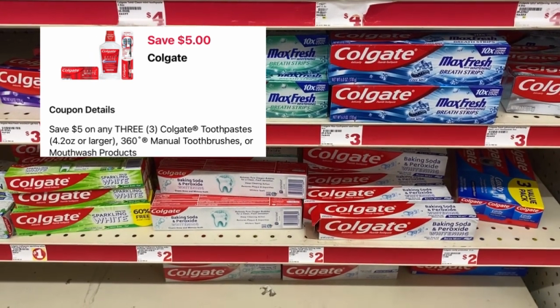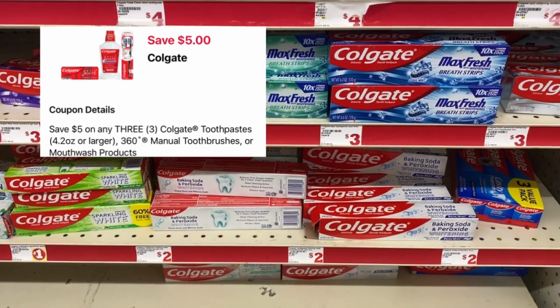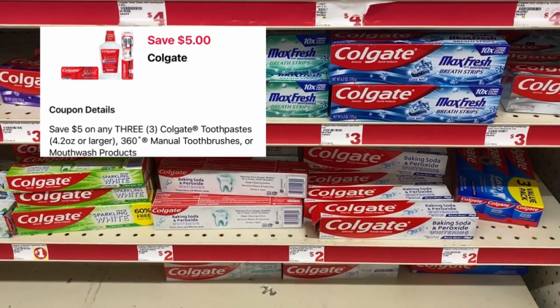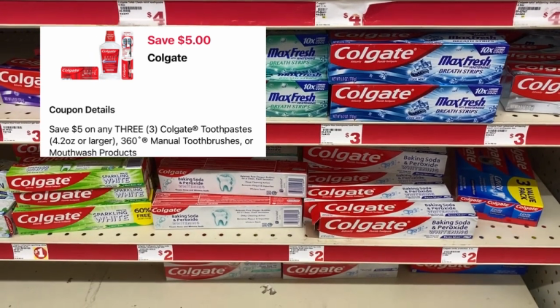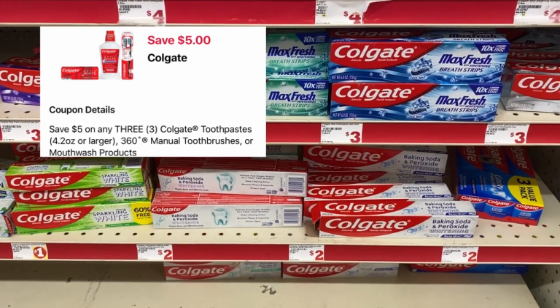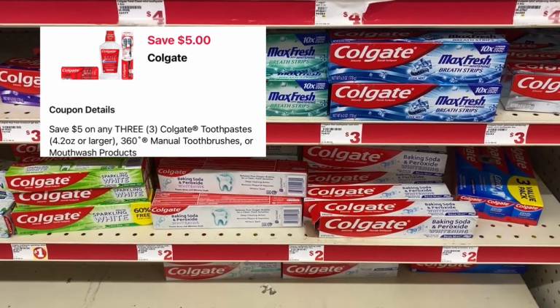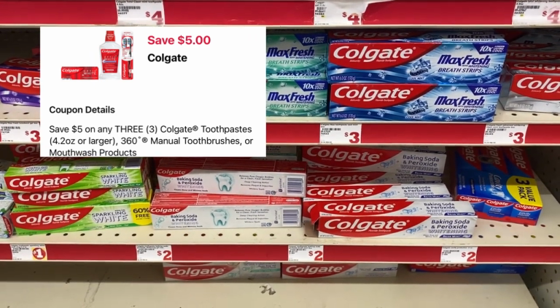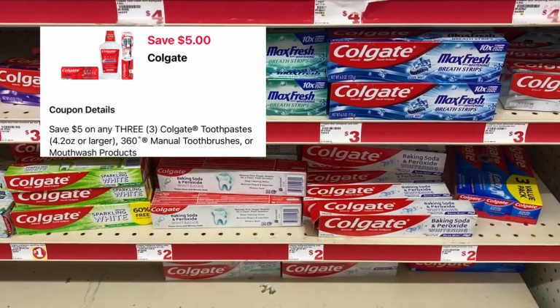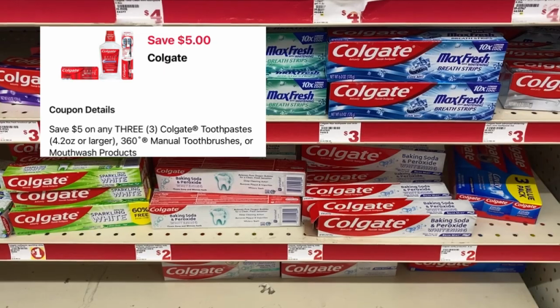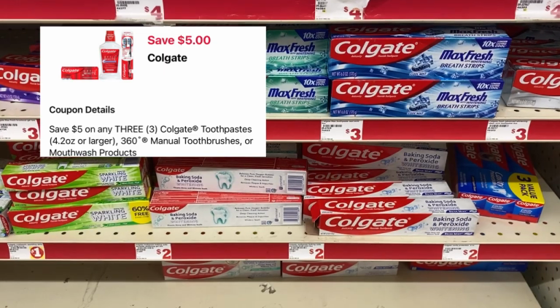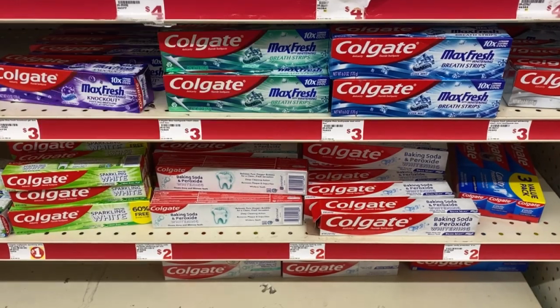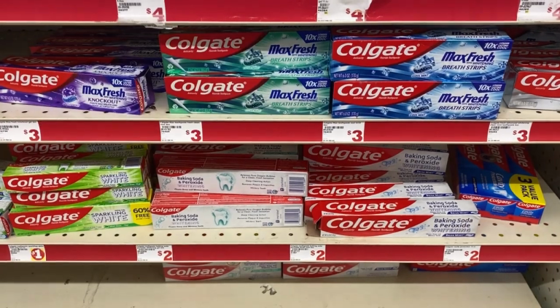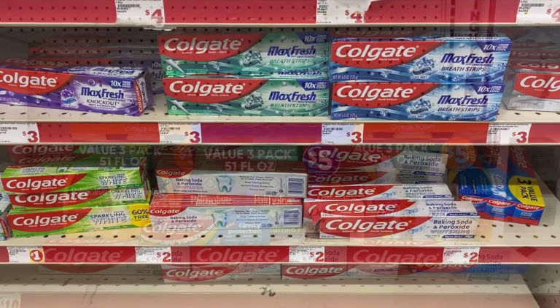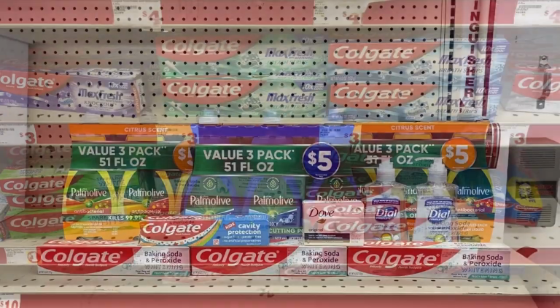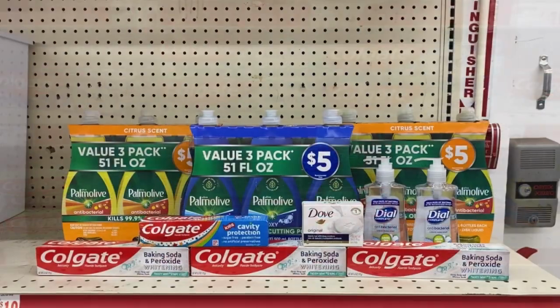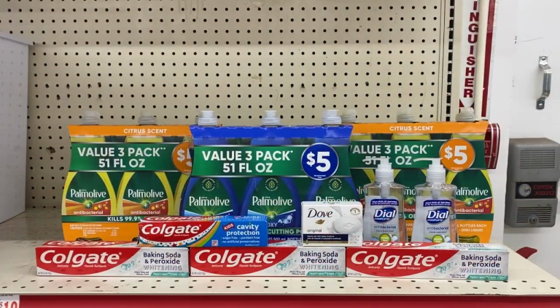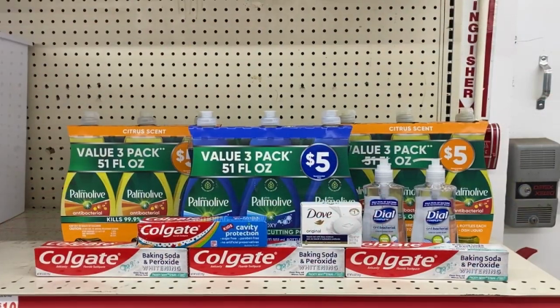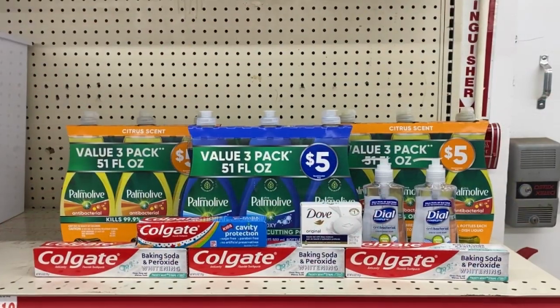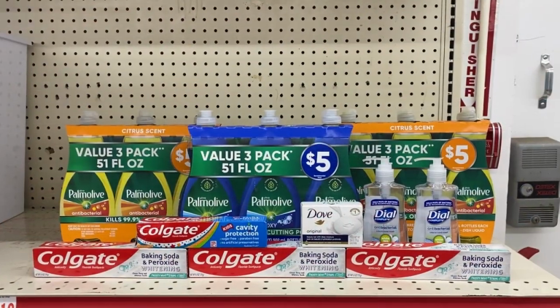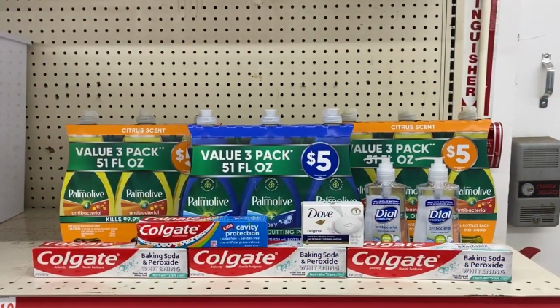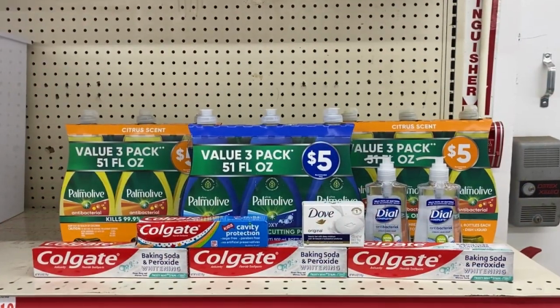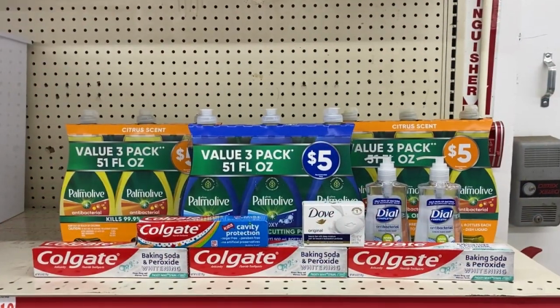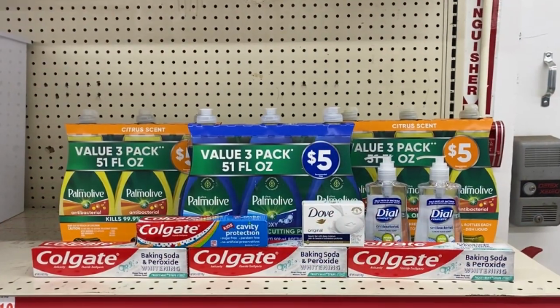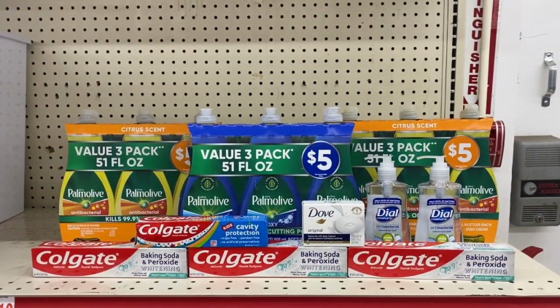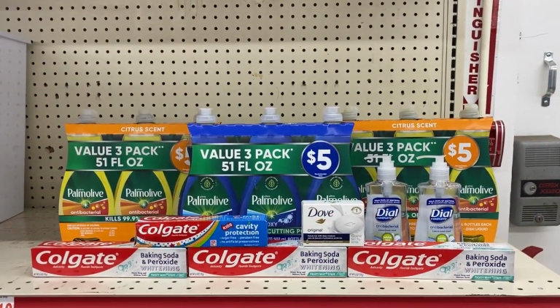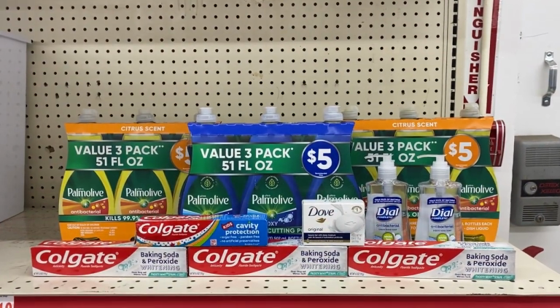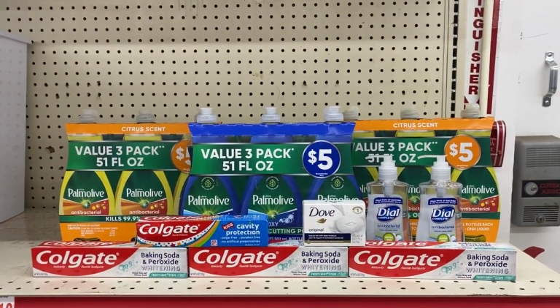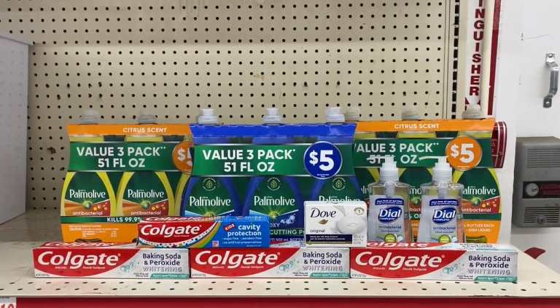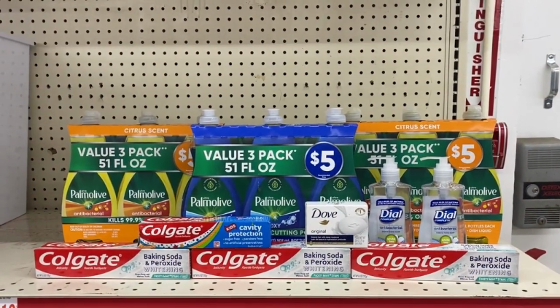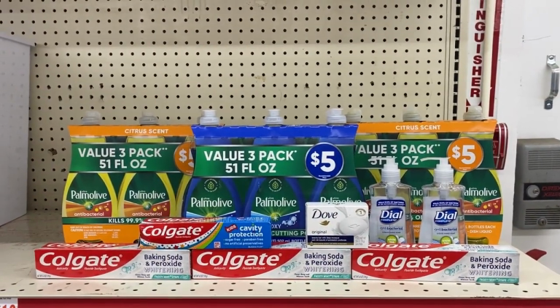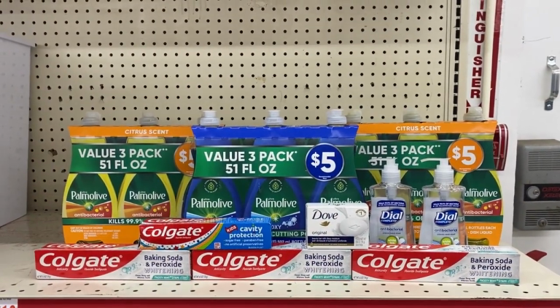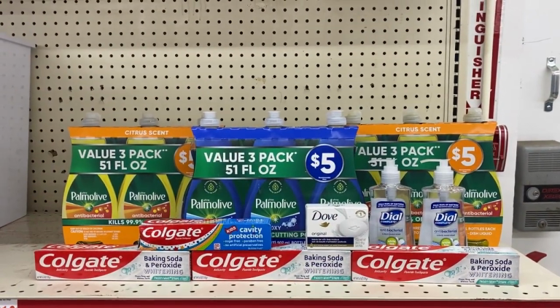I have a five off of three Colgate products coupon still on my account, so I'm going to use that up and grab three of the Colgate toothpaste priced at two dollars.